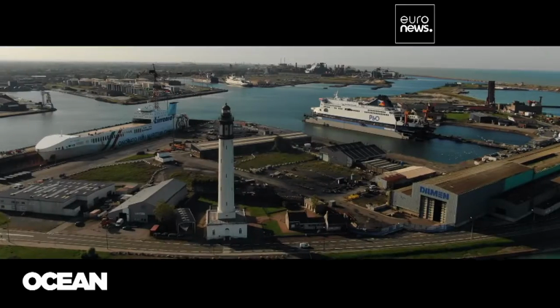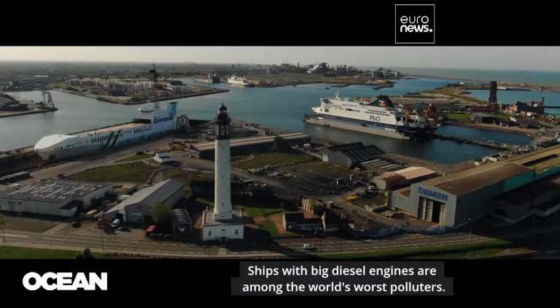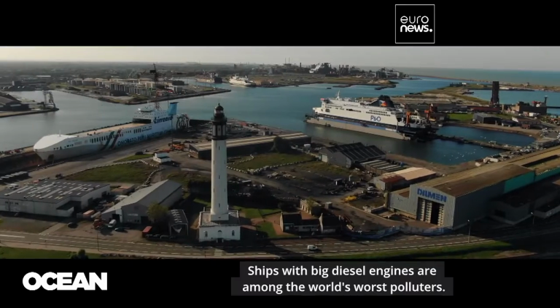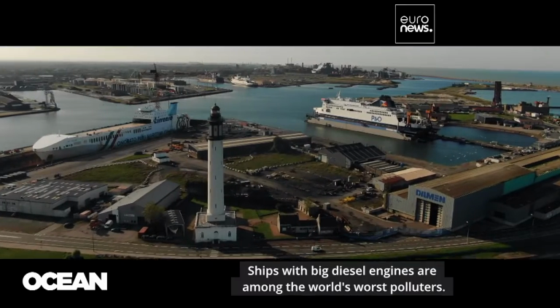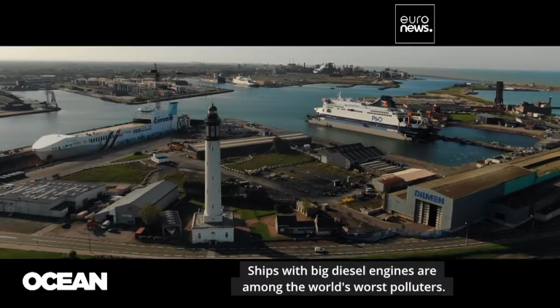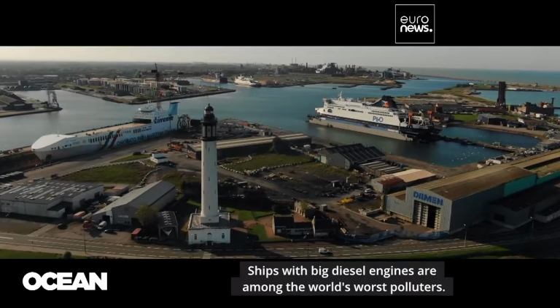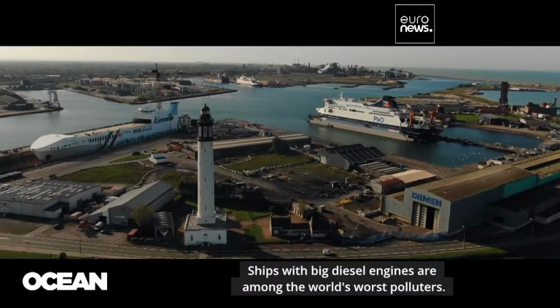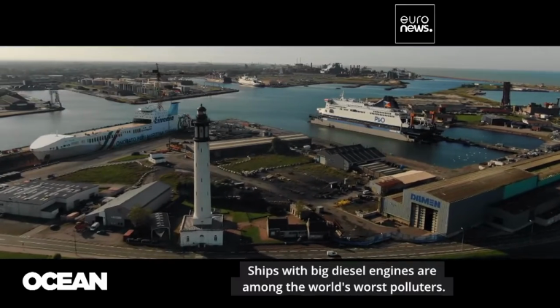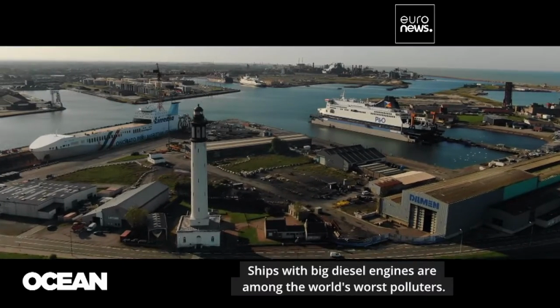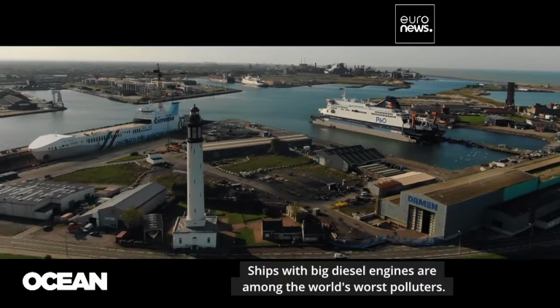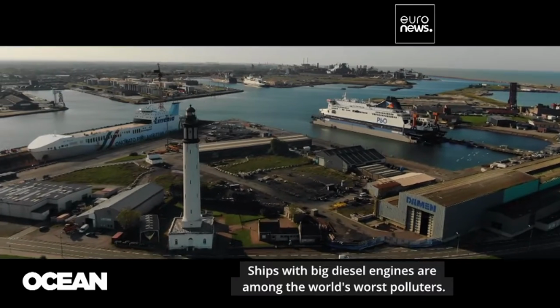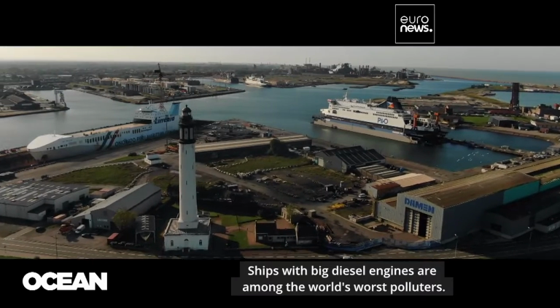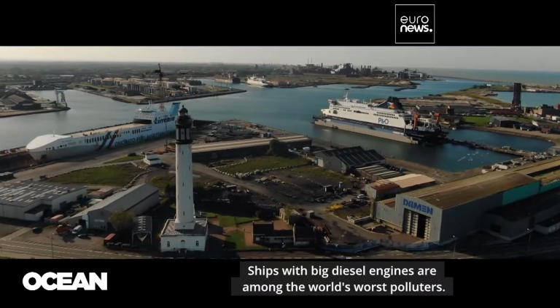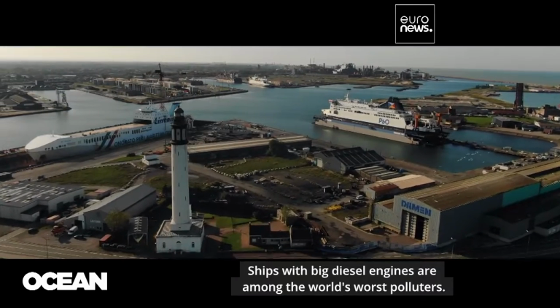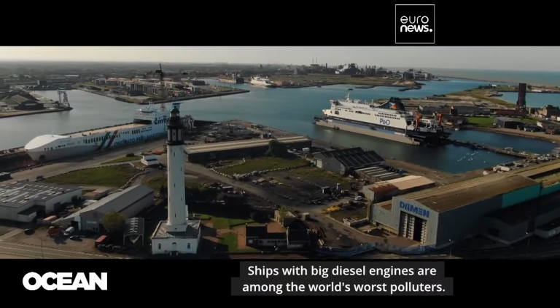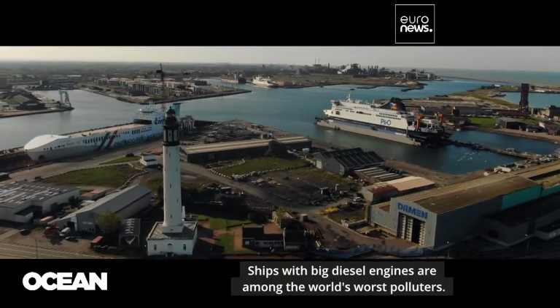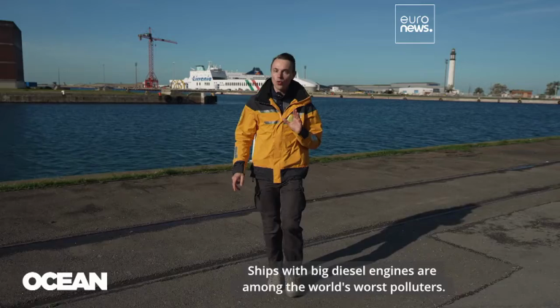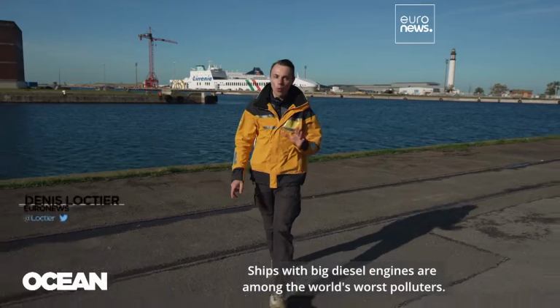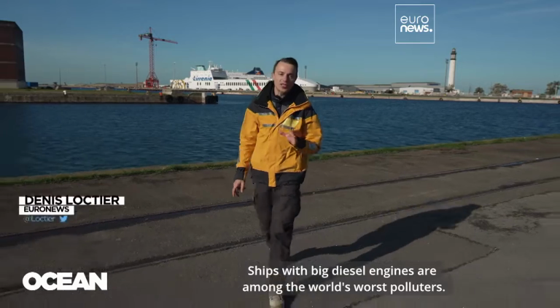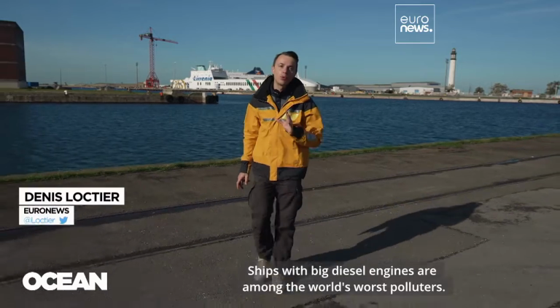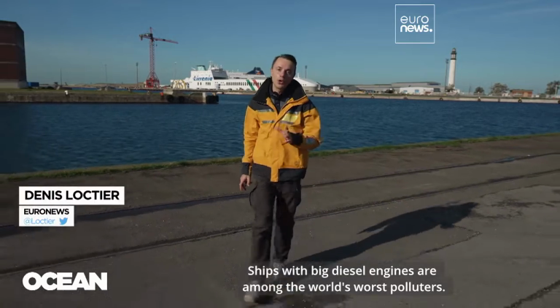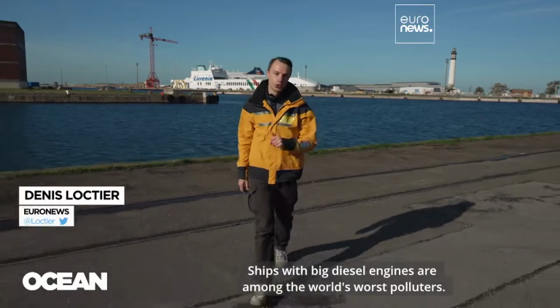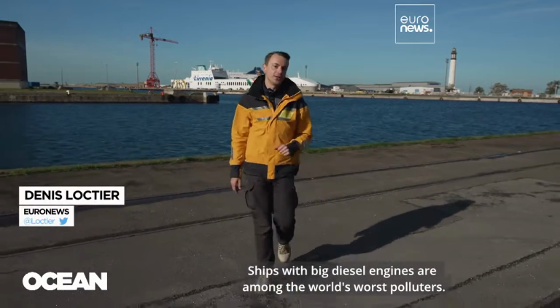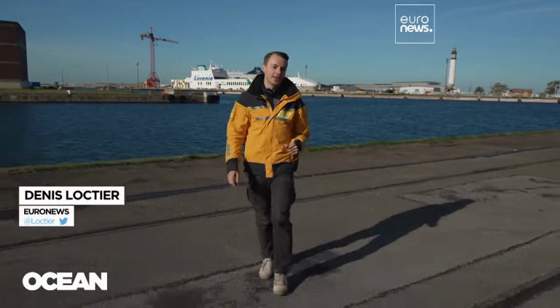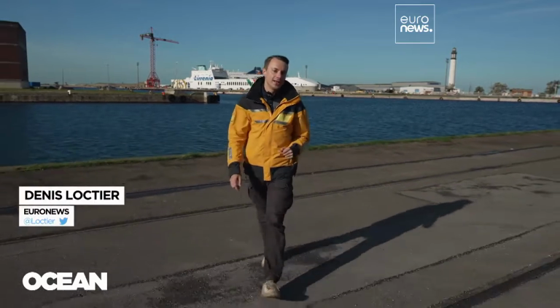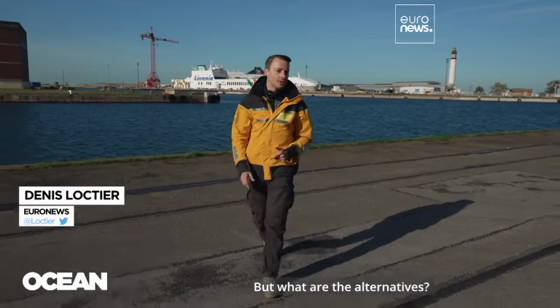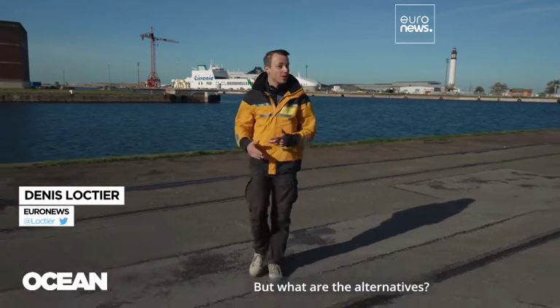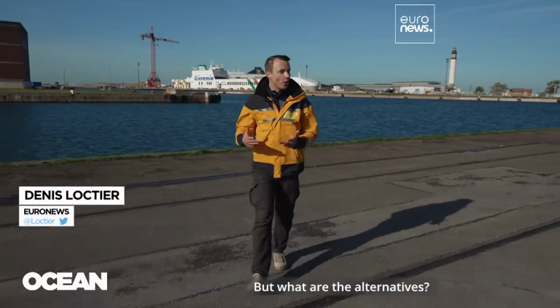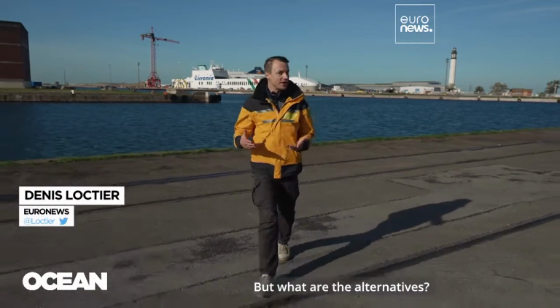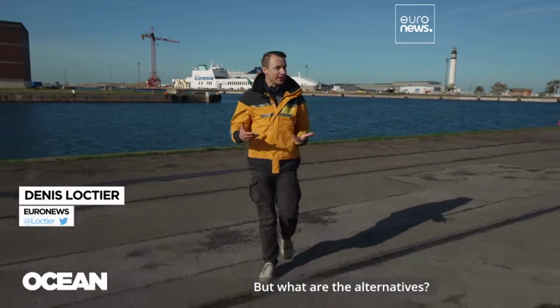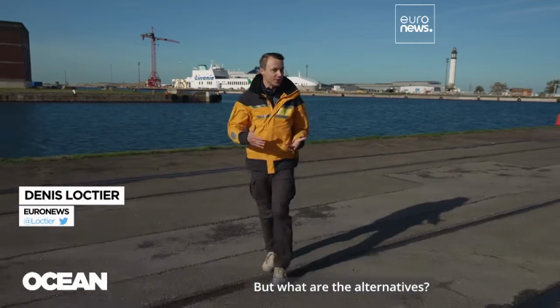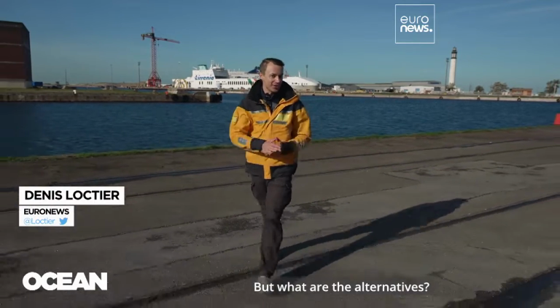Ships with their big diesel engines are among the world's worst polluters. But what are the alternatives?